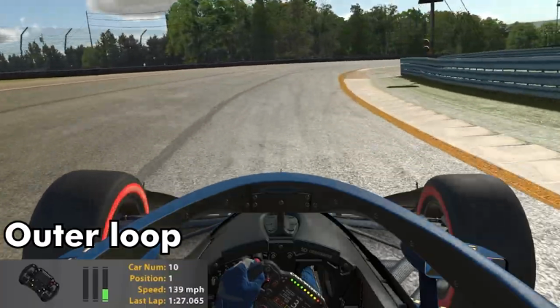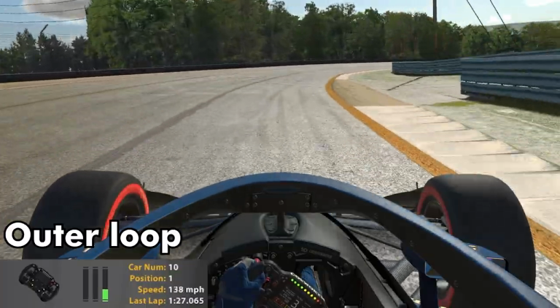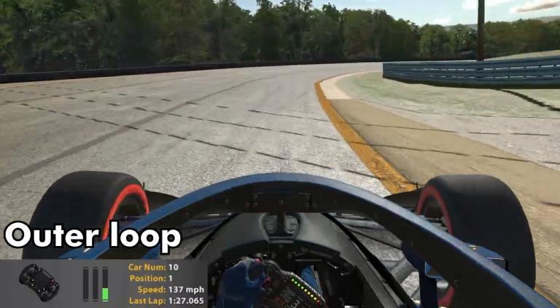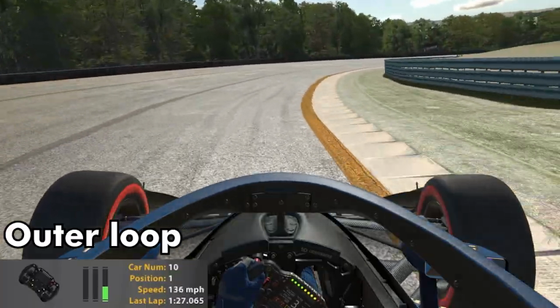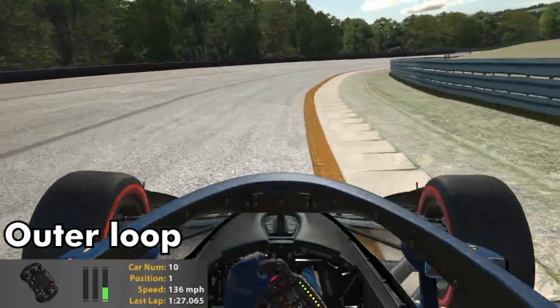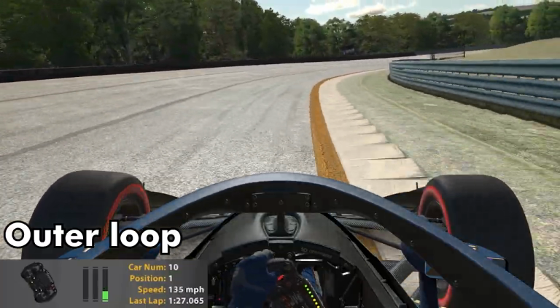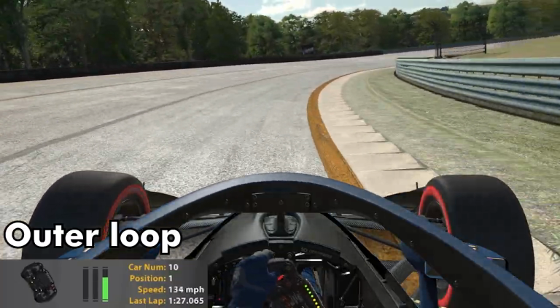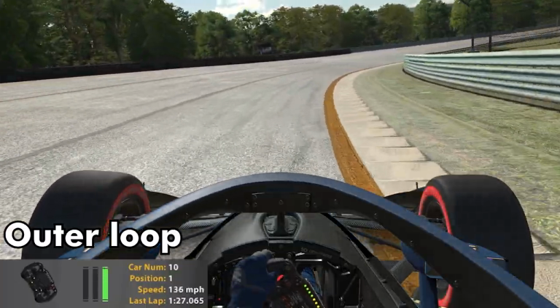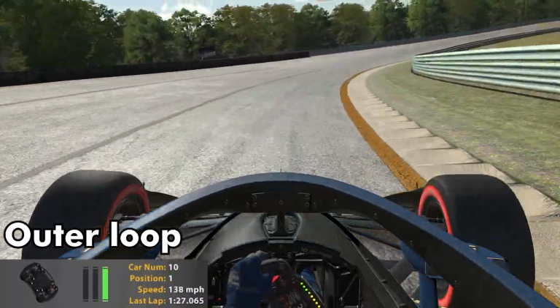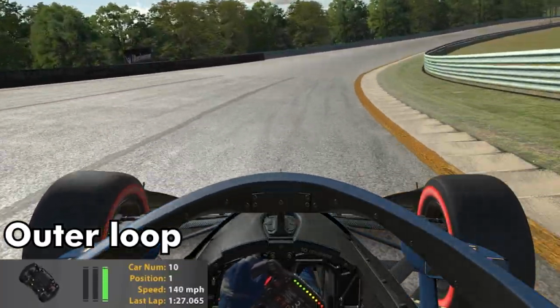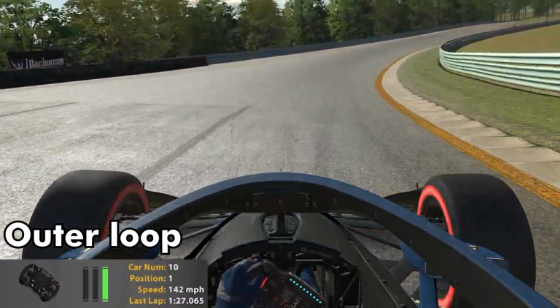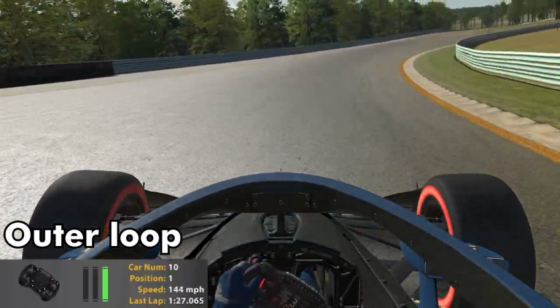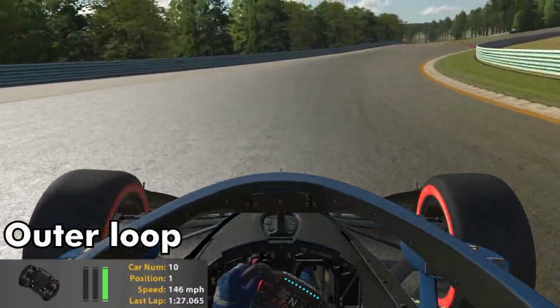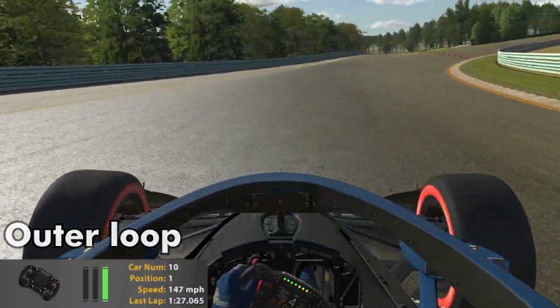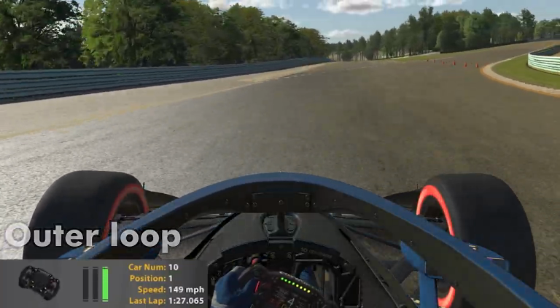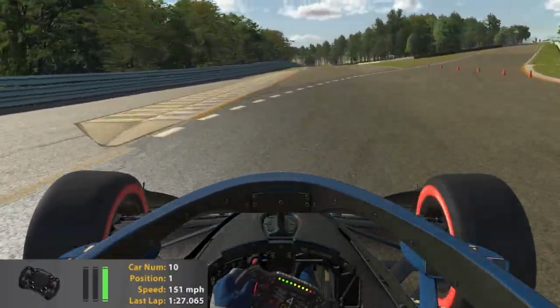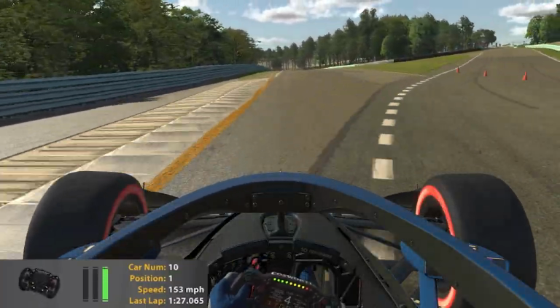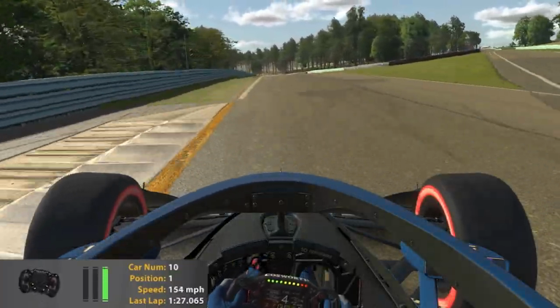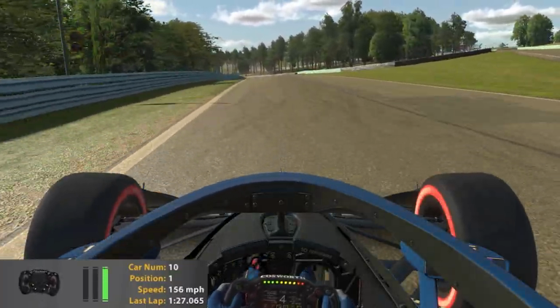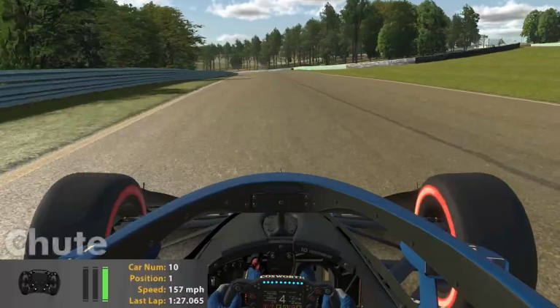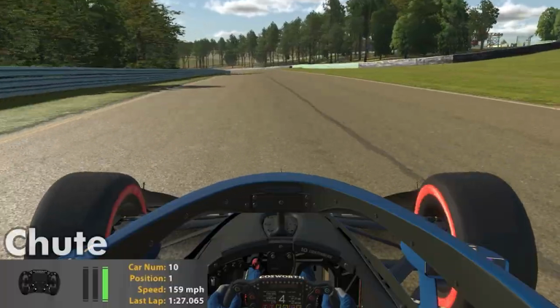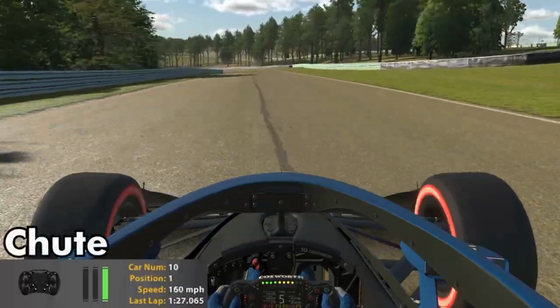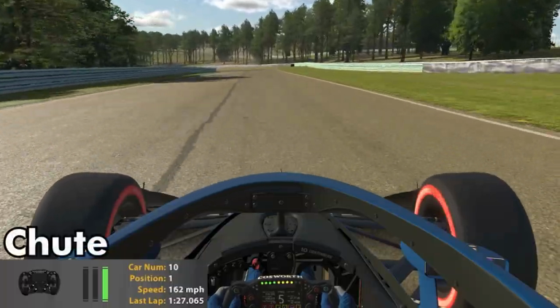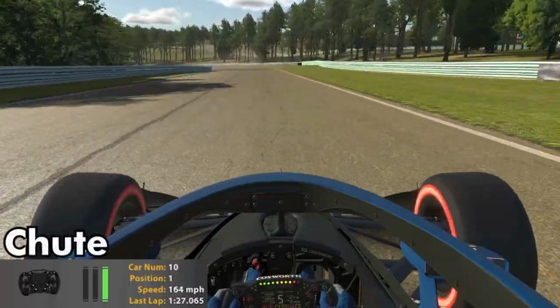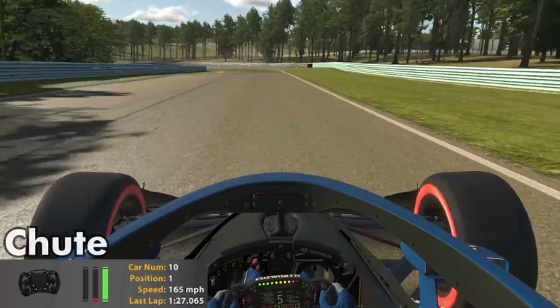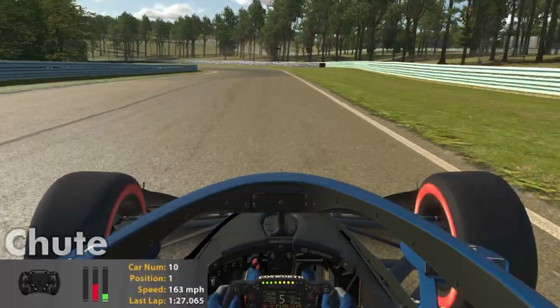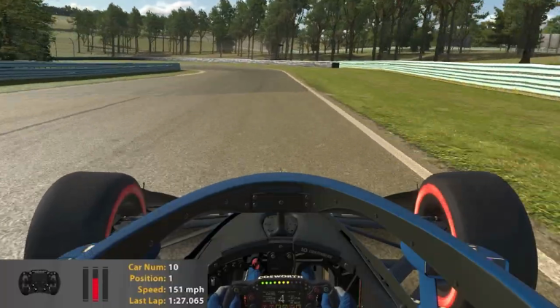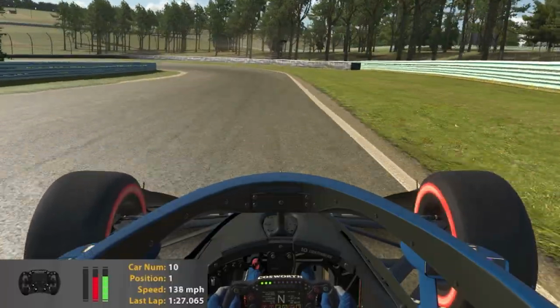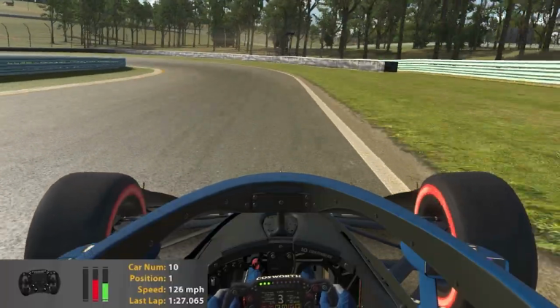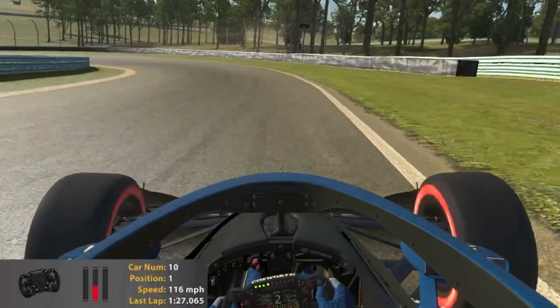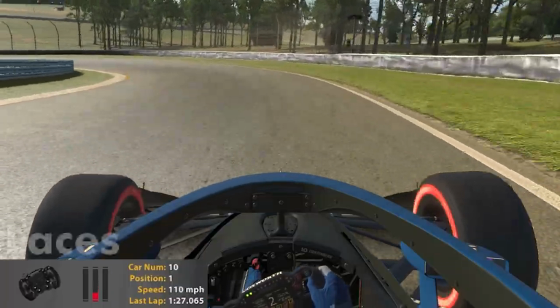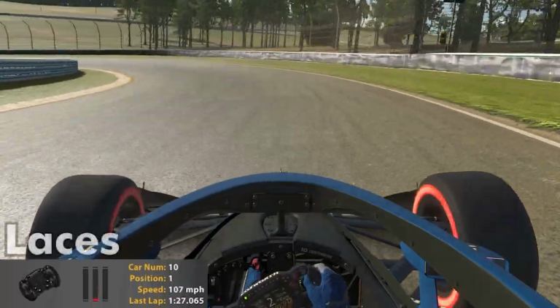The outer loop — again keeping it to the right hand side, using the banking through the chute — and we head towards the boot section.